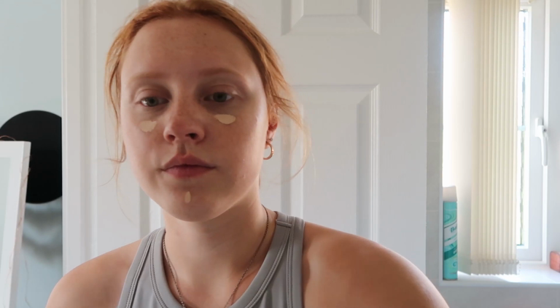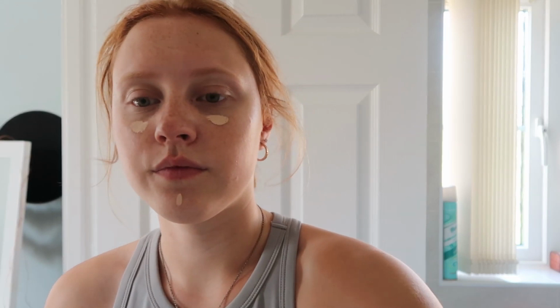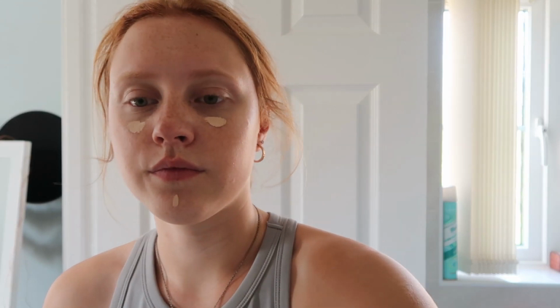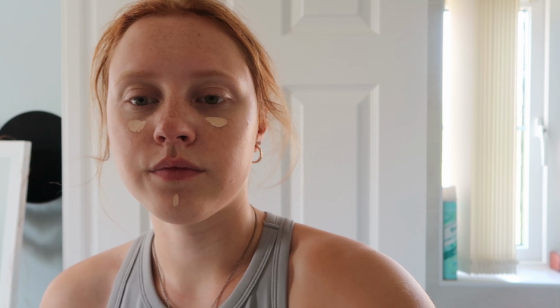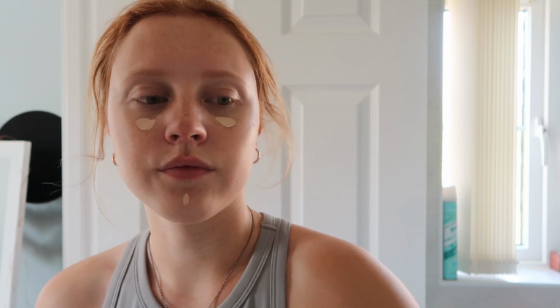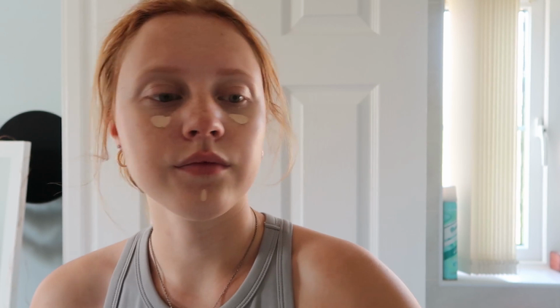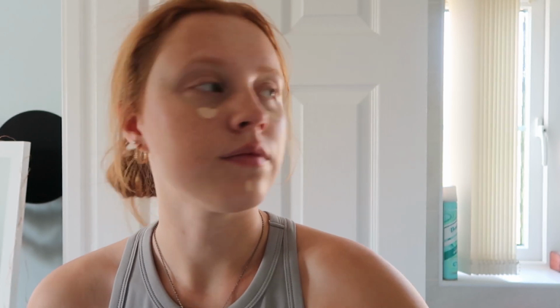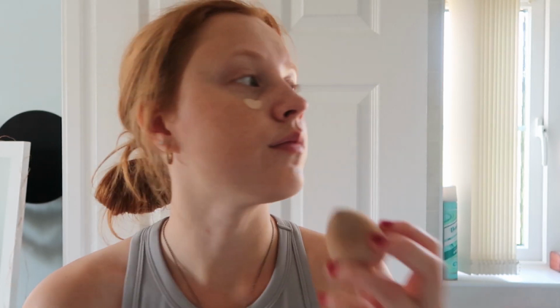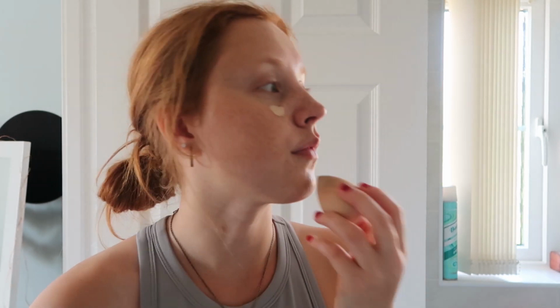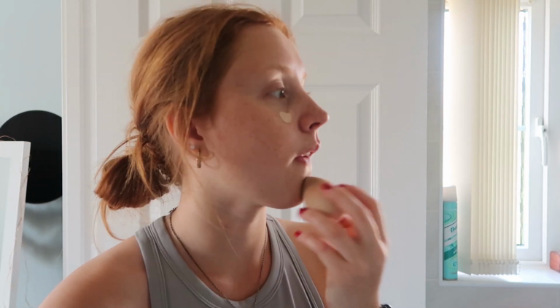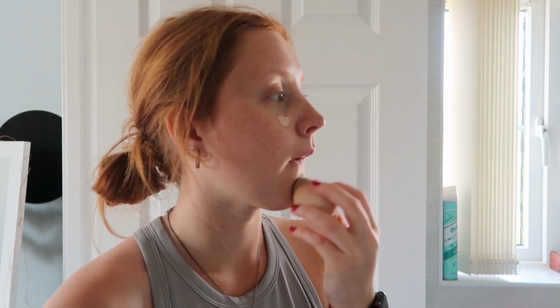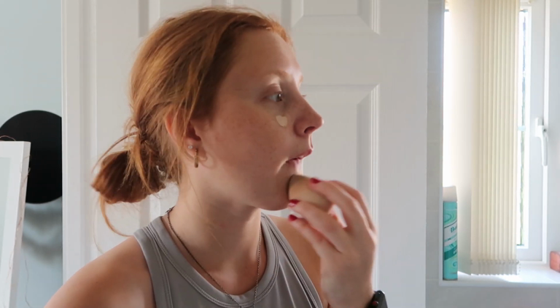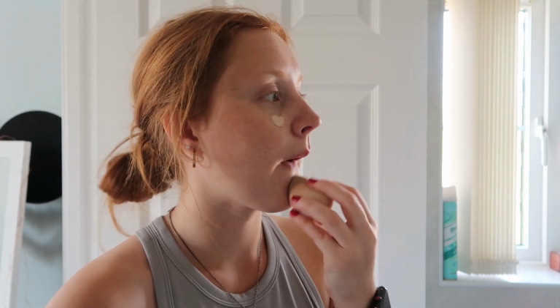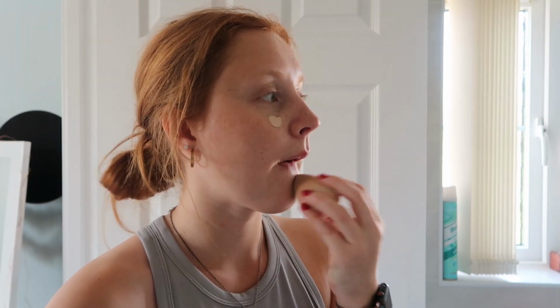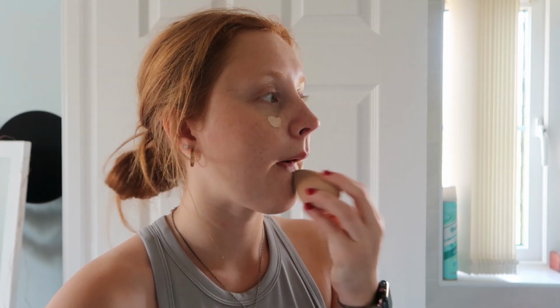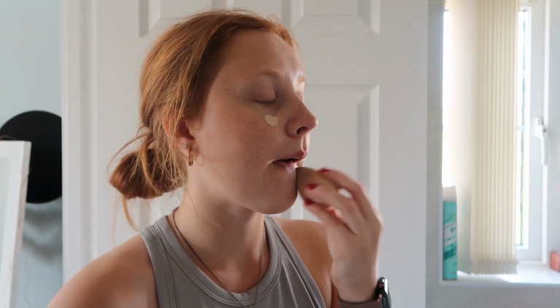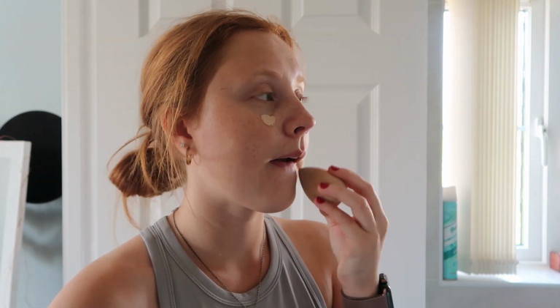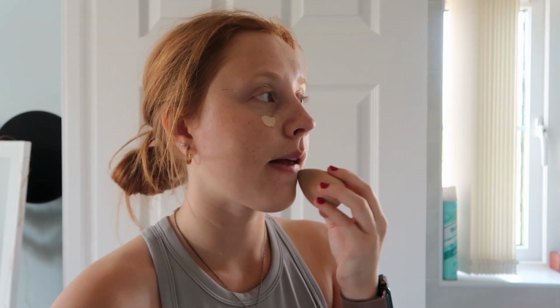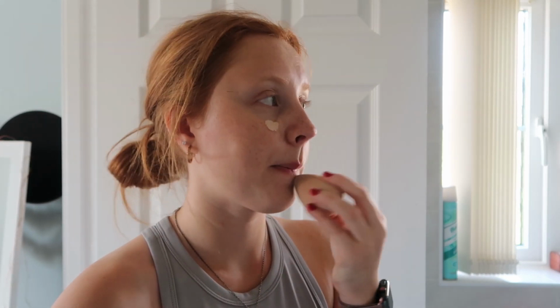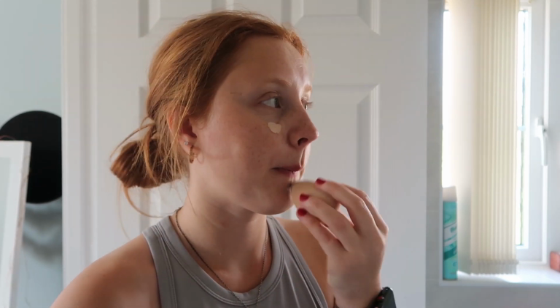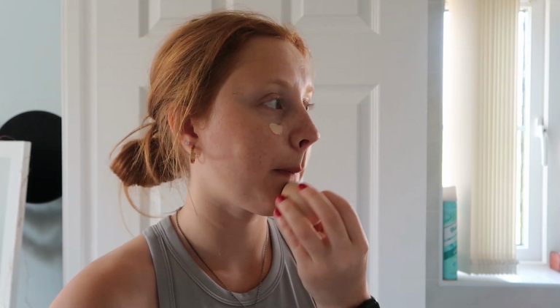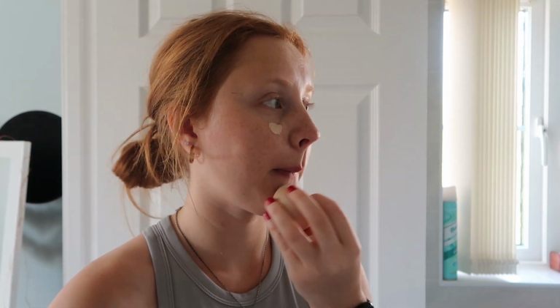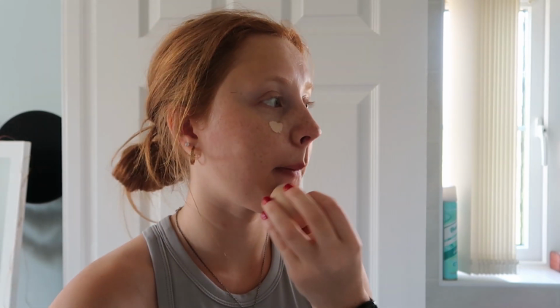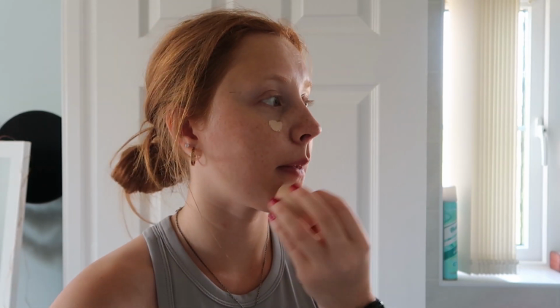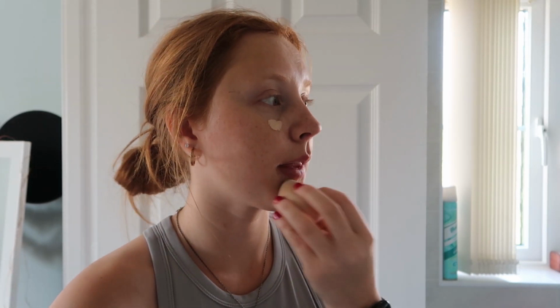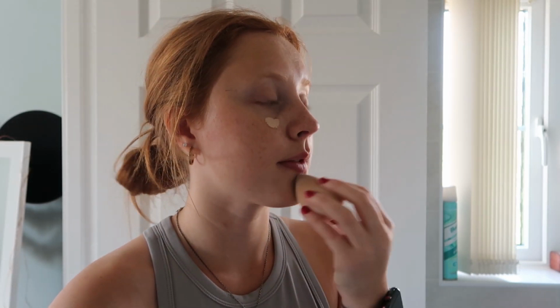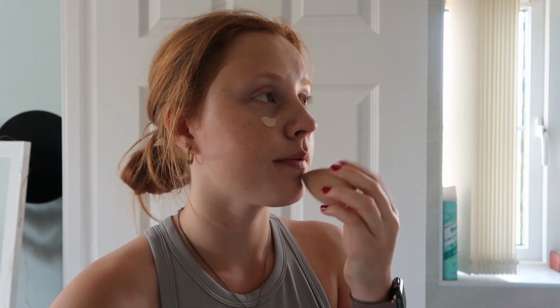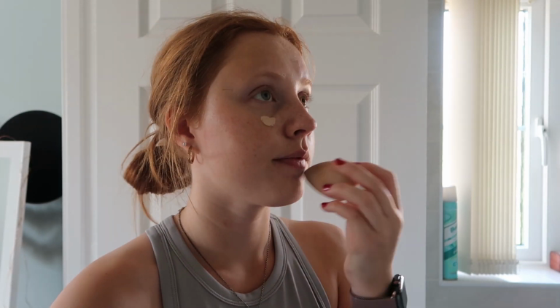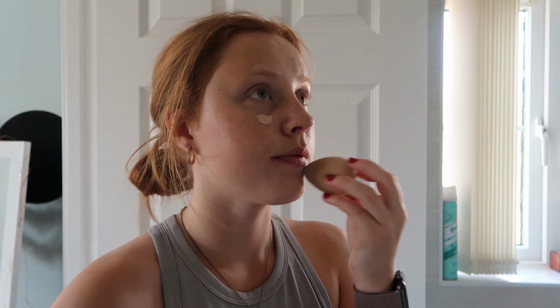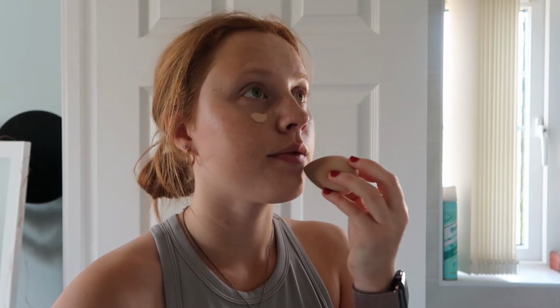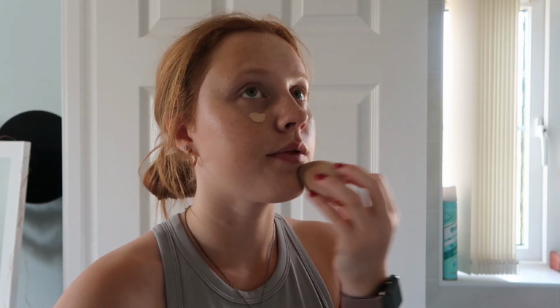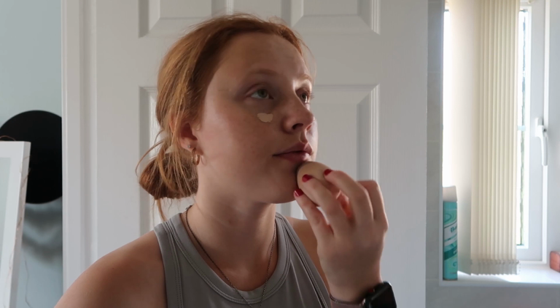Next I'm just going to pop a little bit of concealer on my chin and under my eyes, and I just use that with a beauty blender.